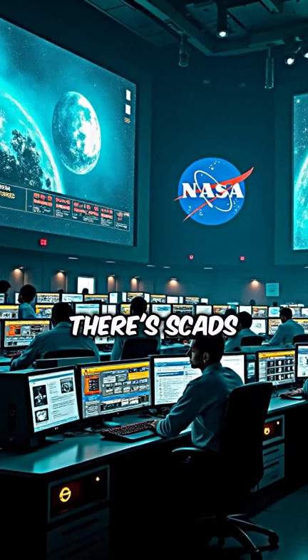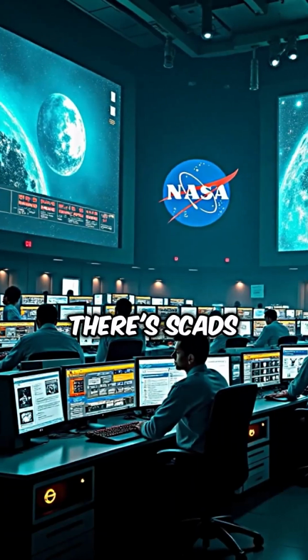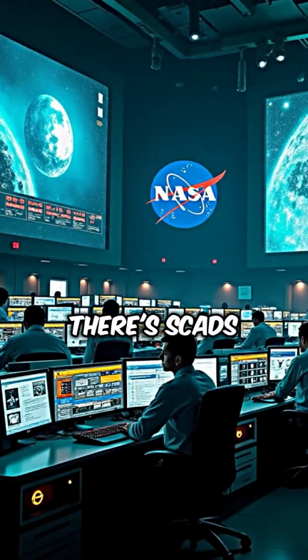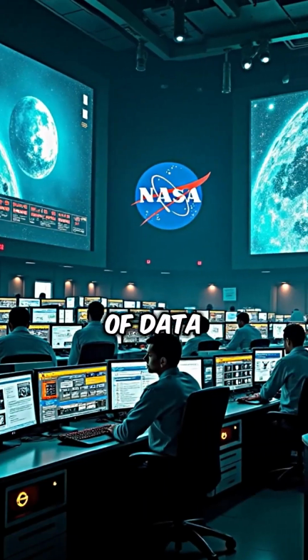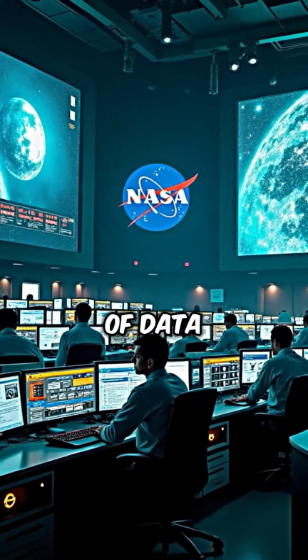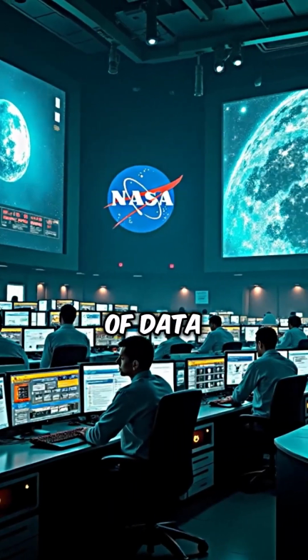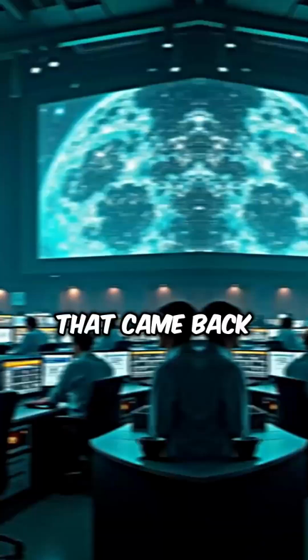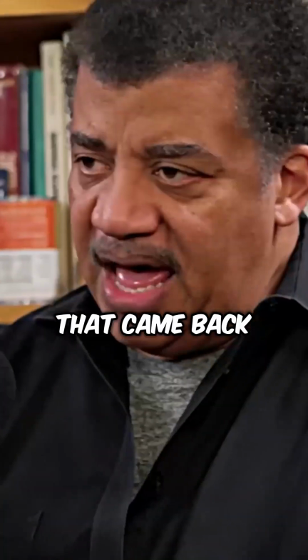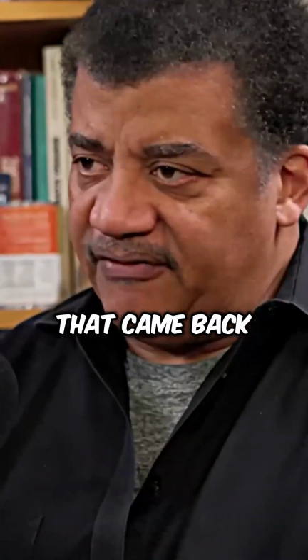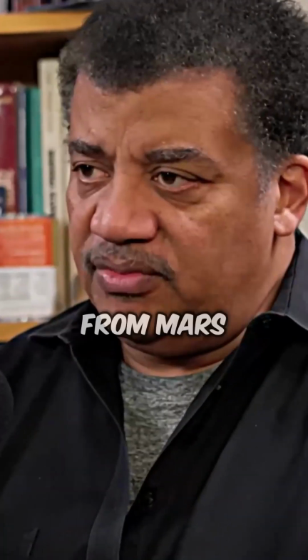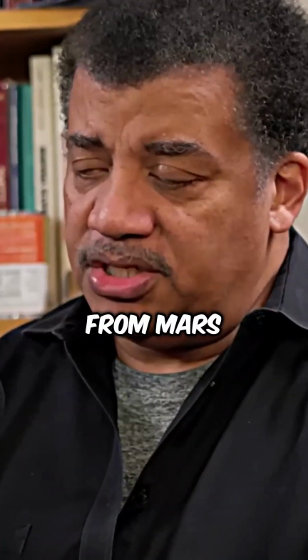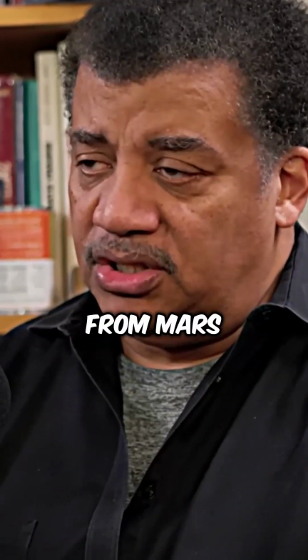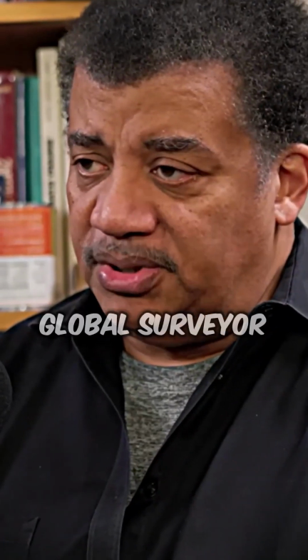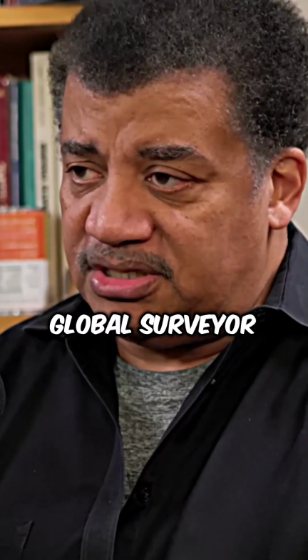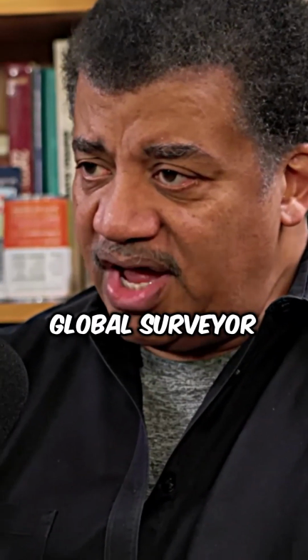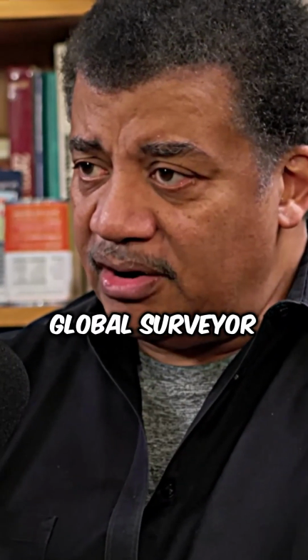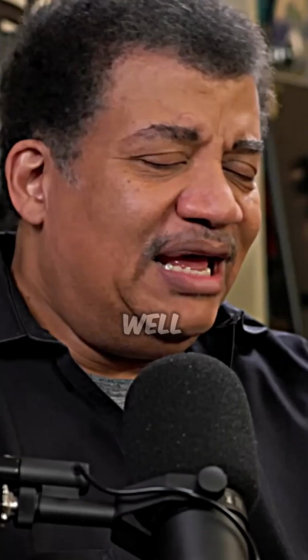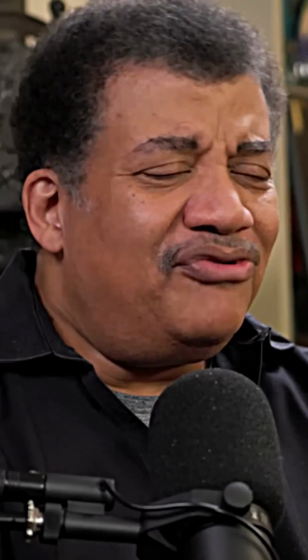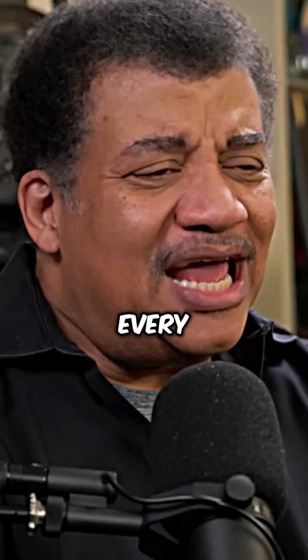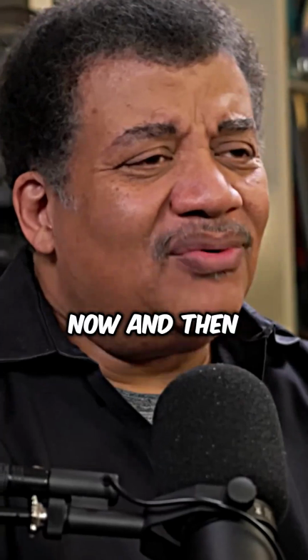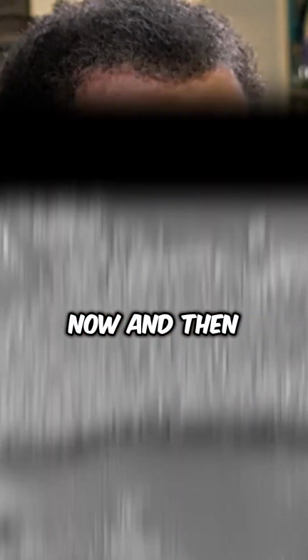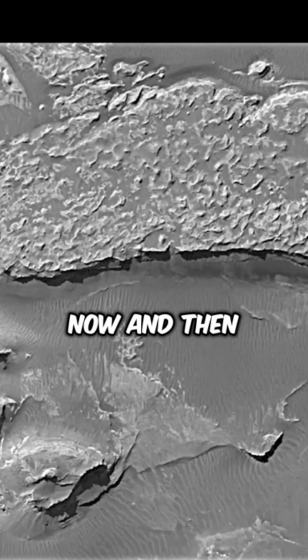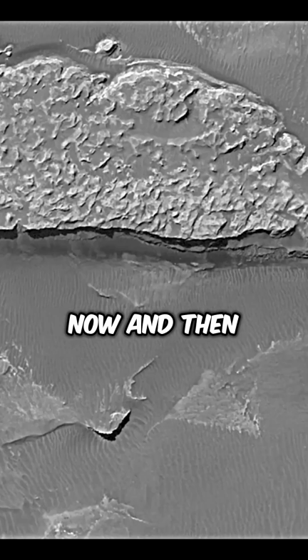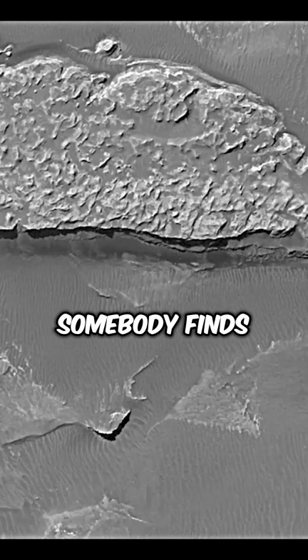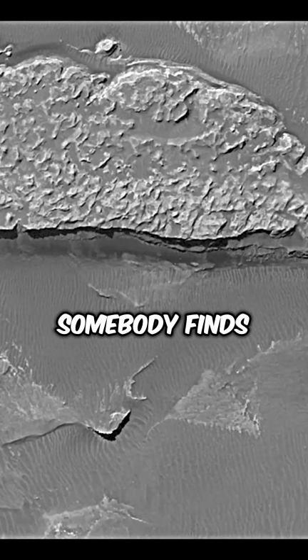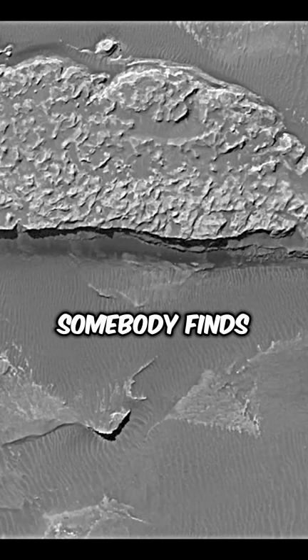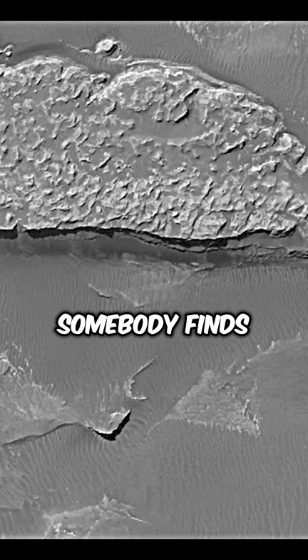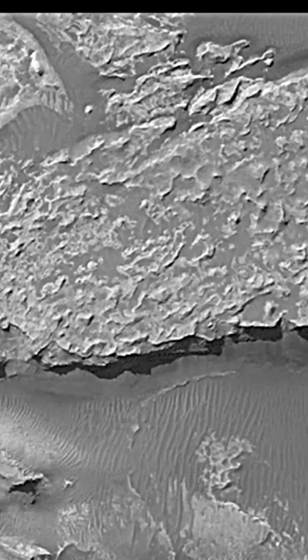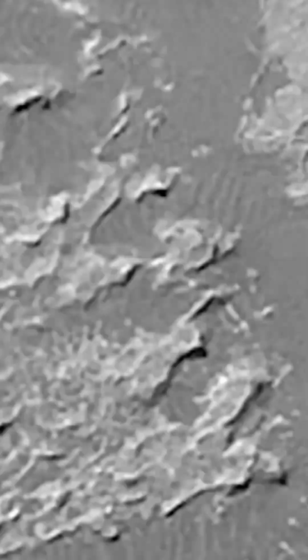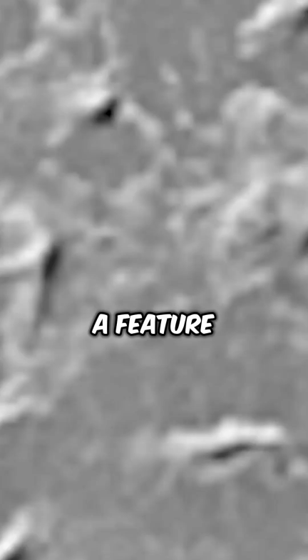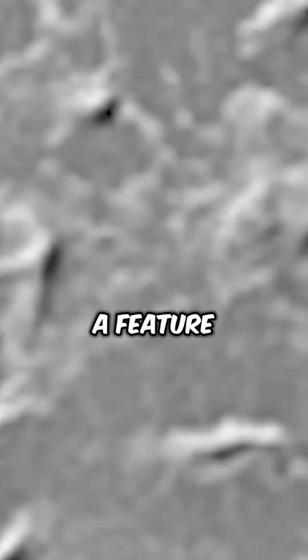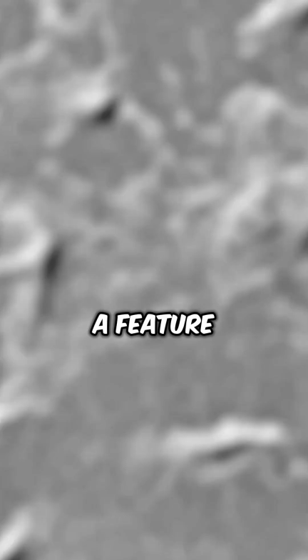There's scads of data that came back from Mars Global Surveyor. Every now and then somebody finds a feature.